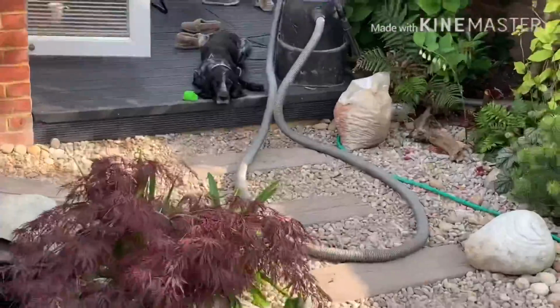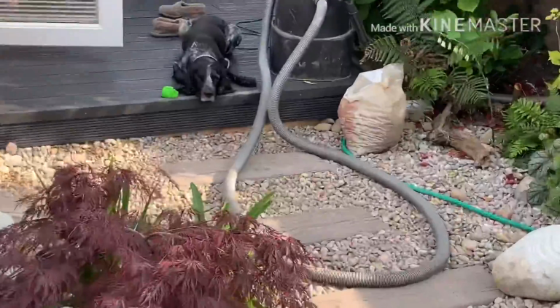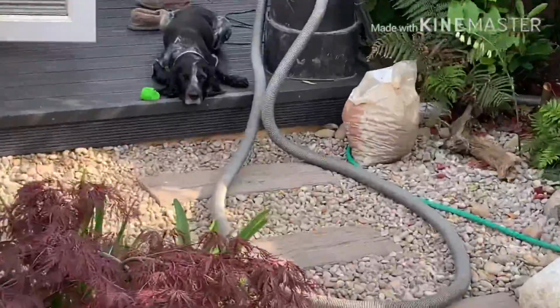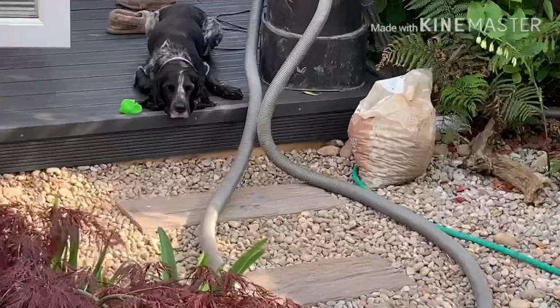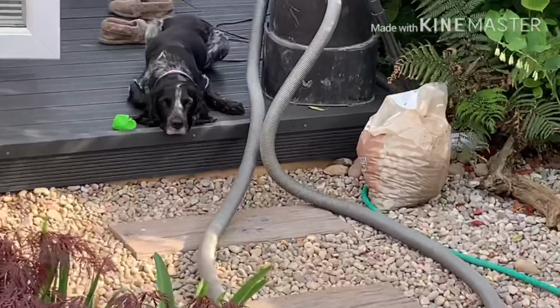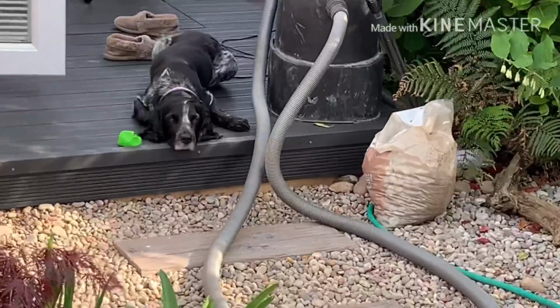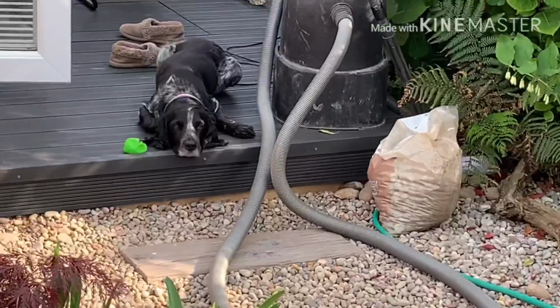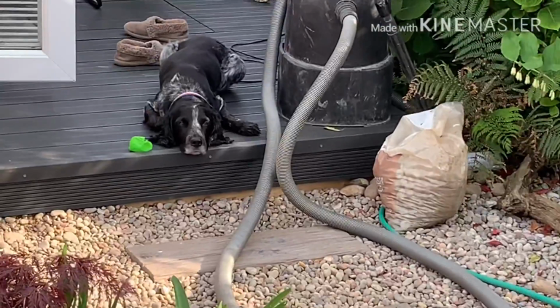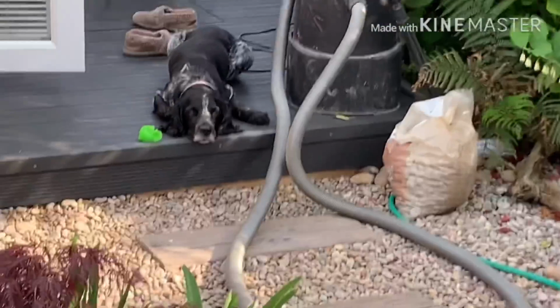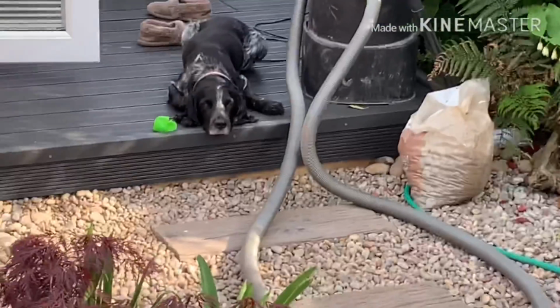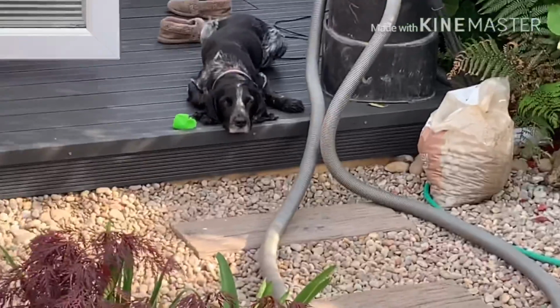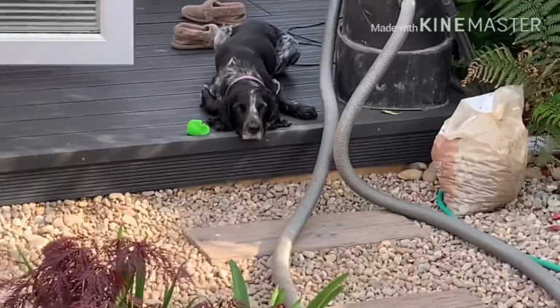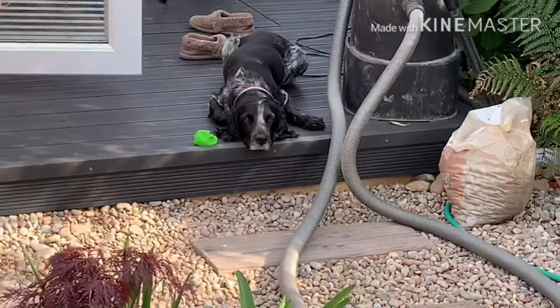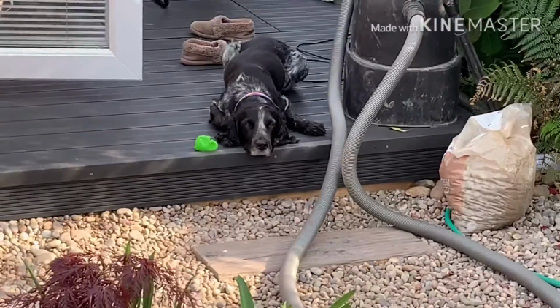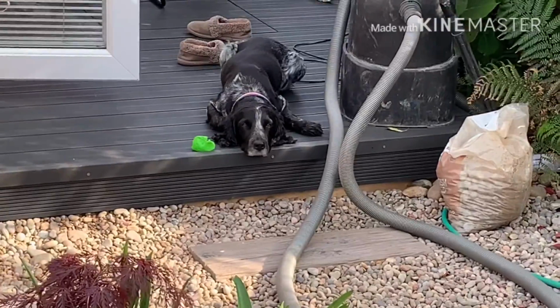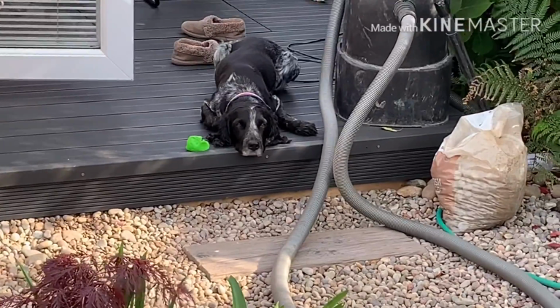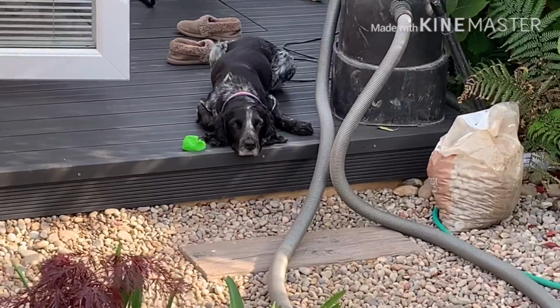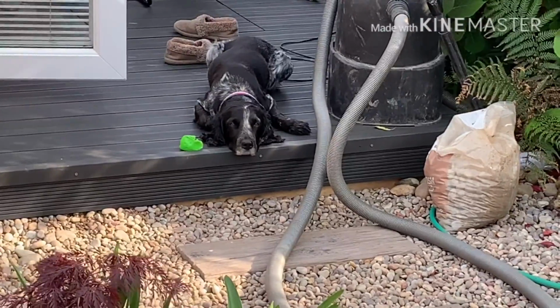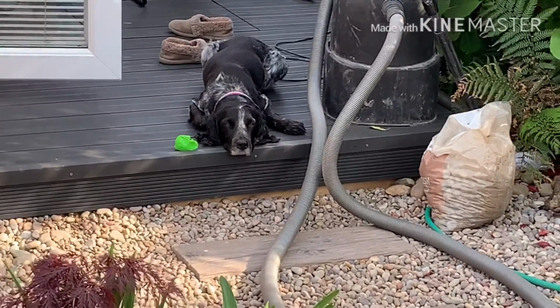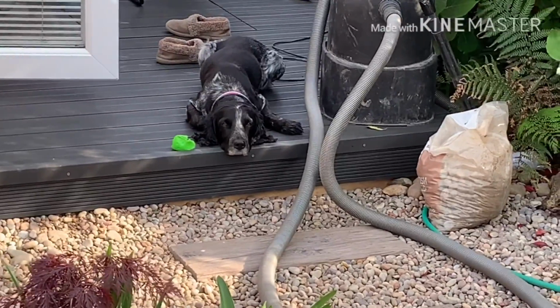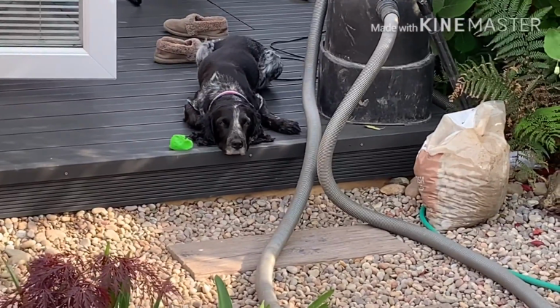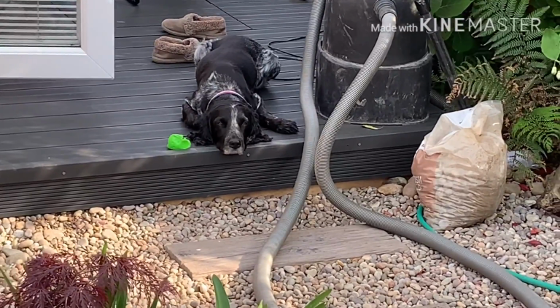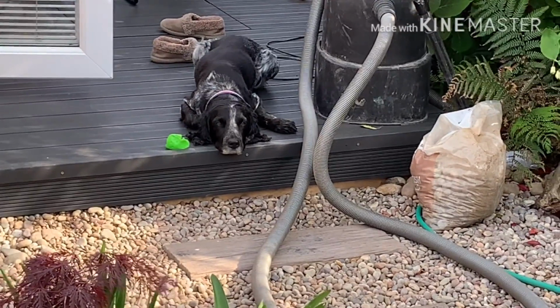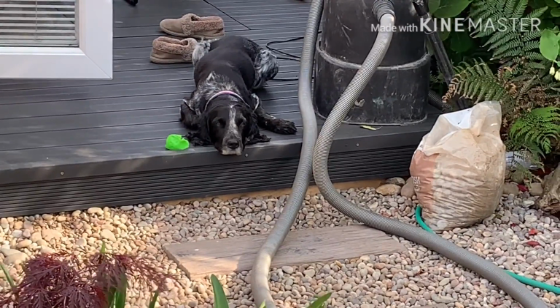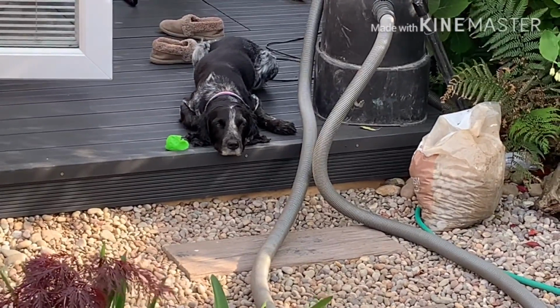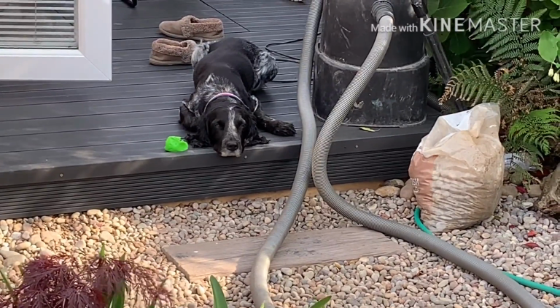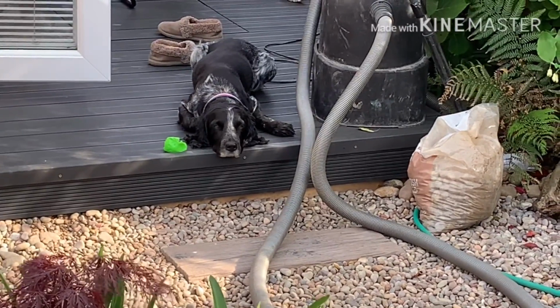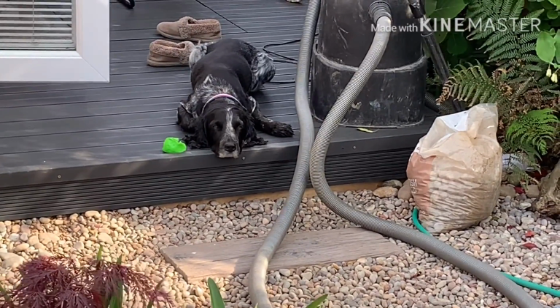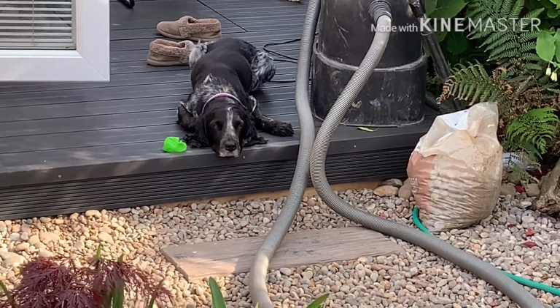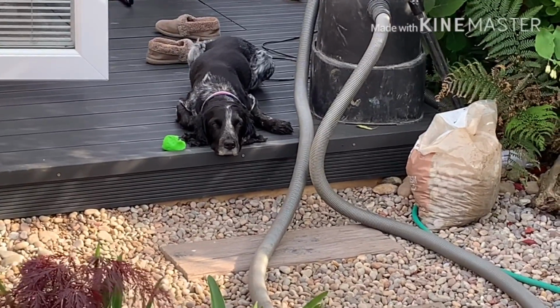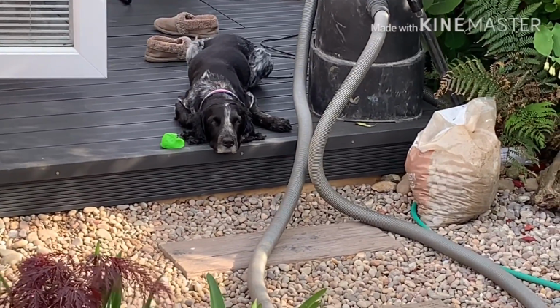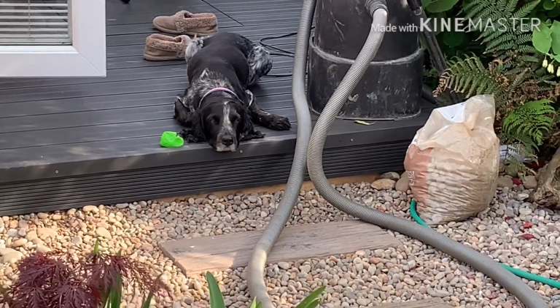And there's my old faithful dog, looking bored to tears because I'm paying more attention to the fish as usual.